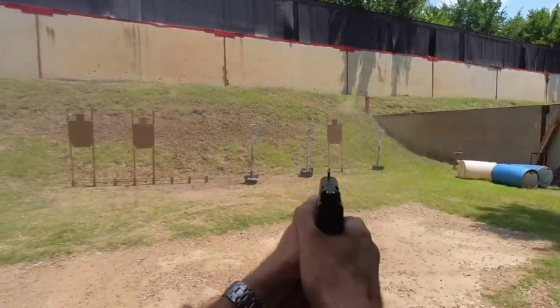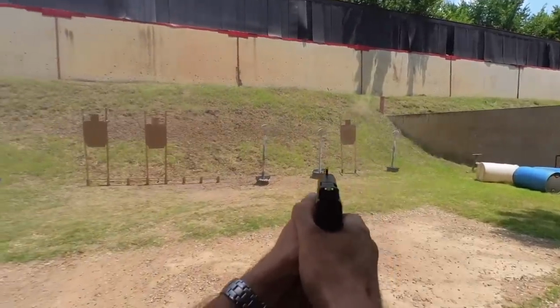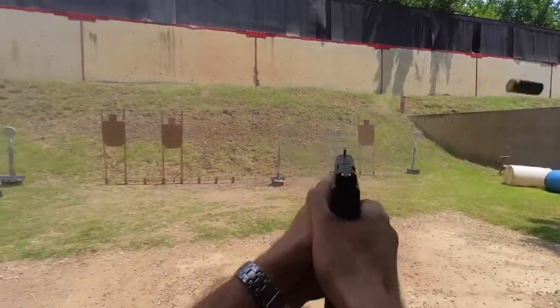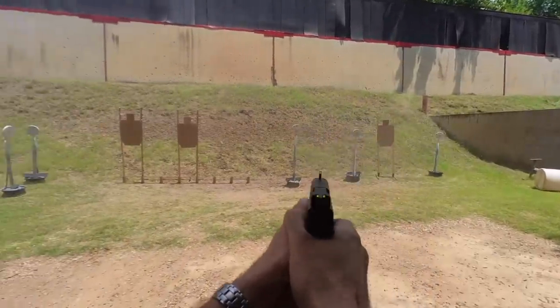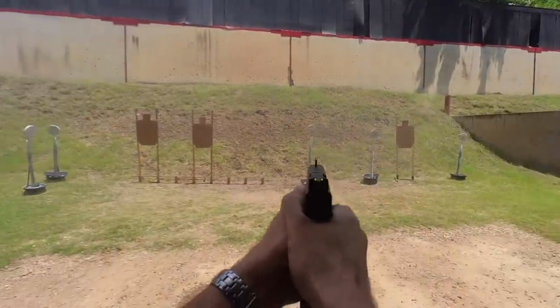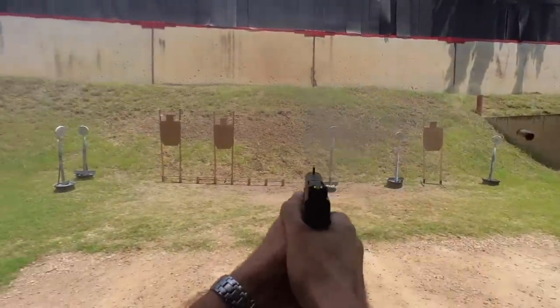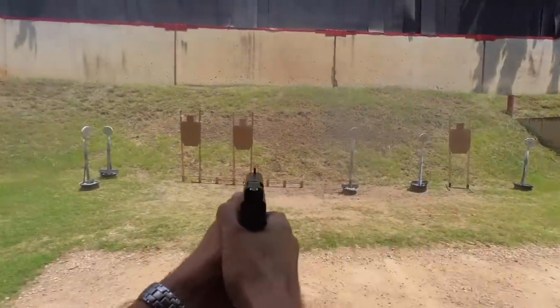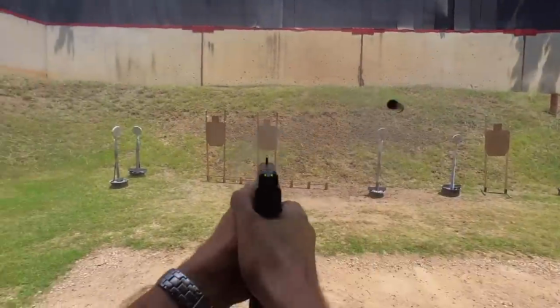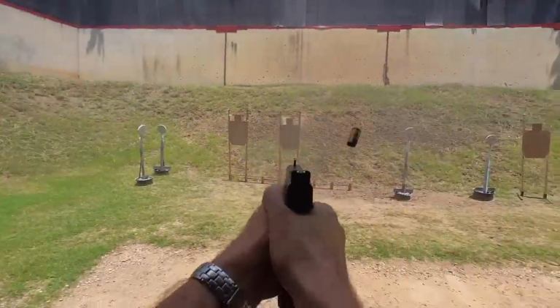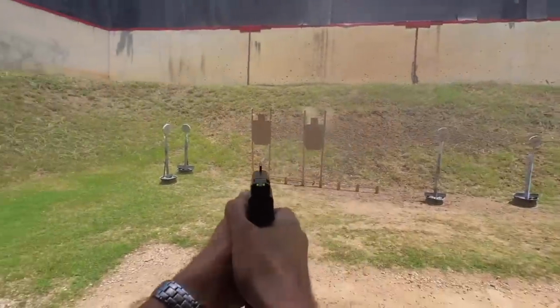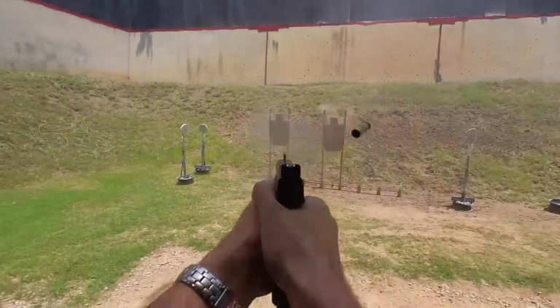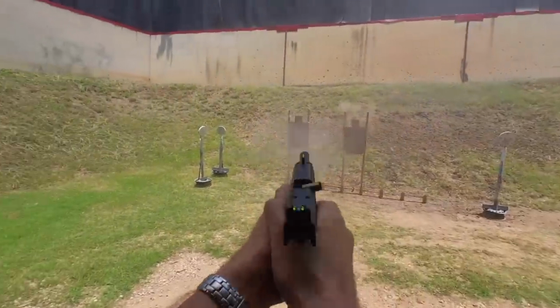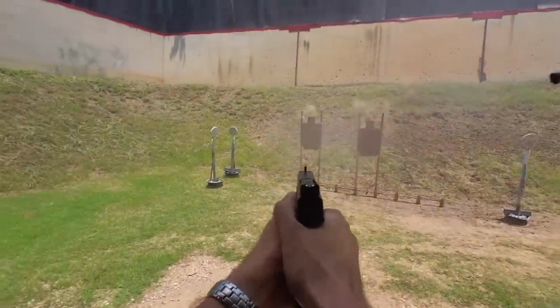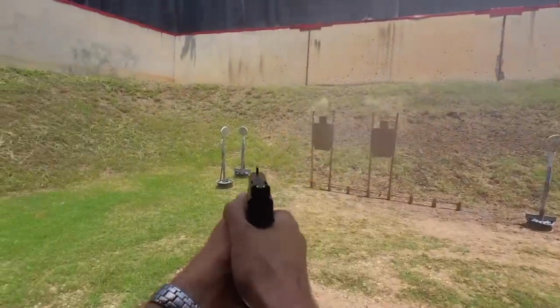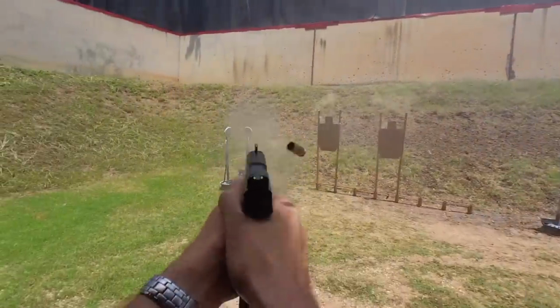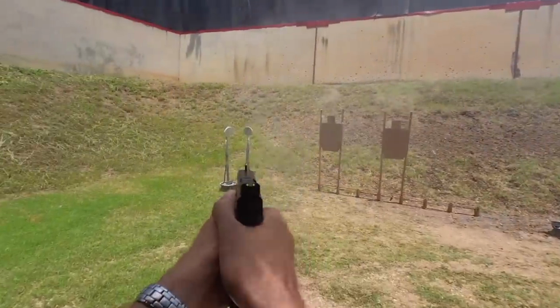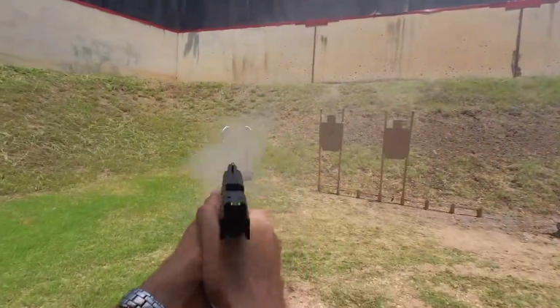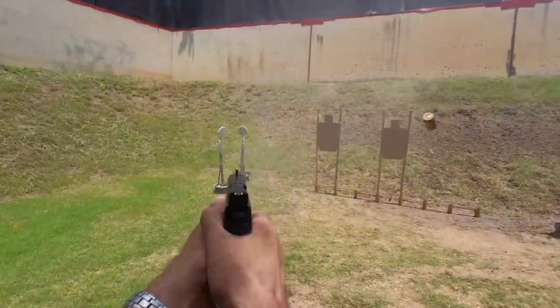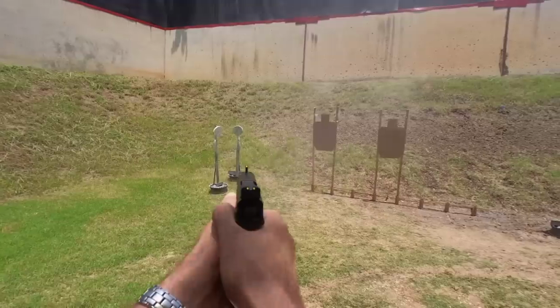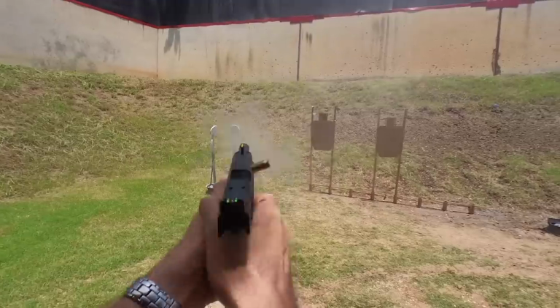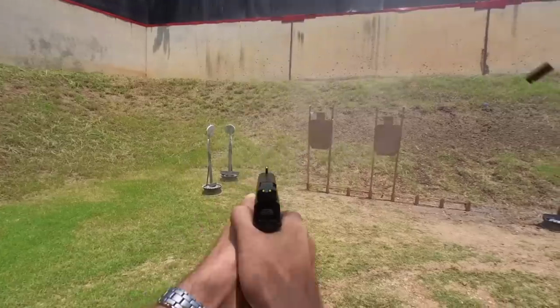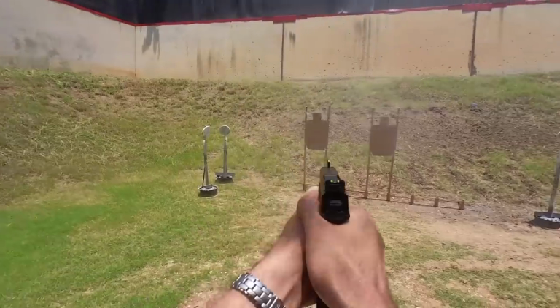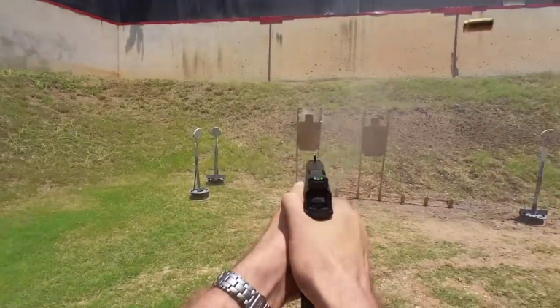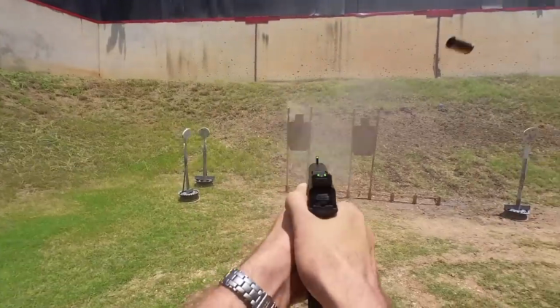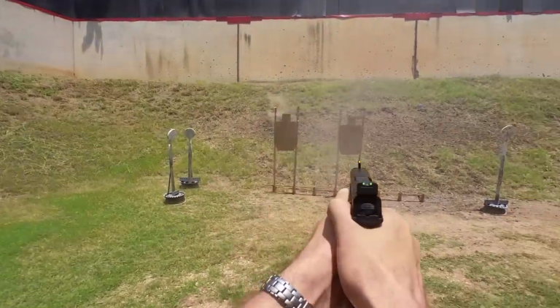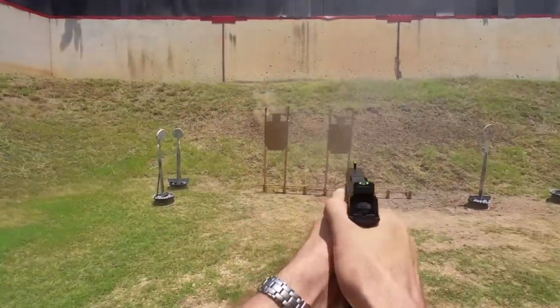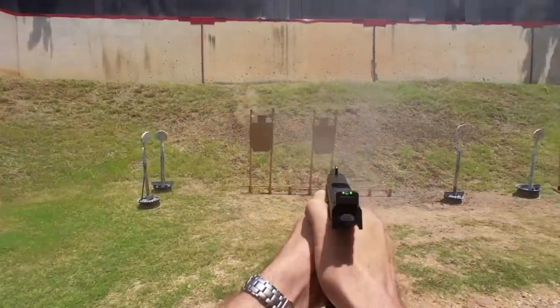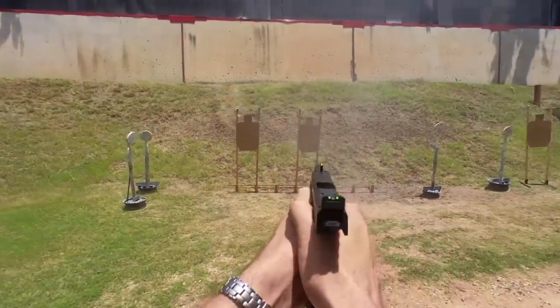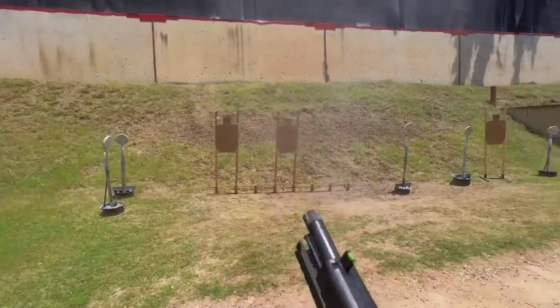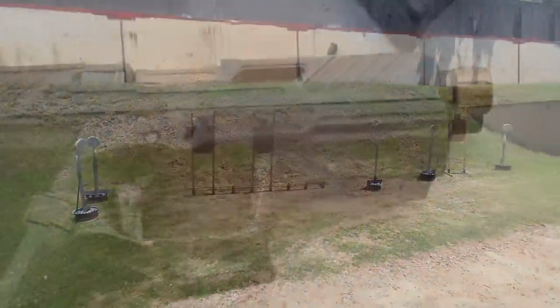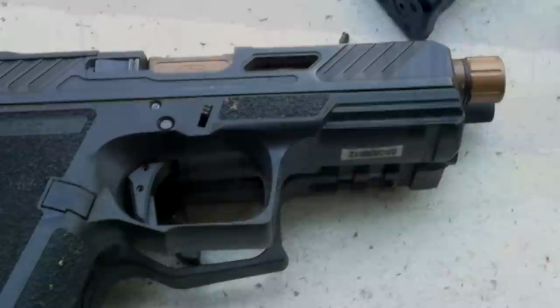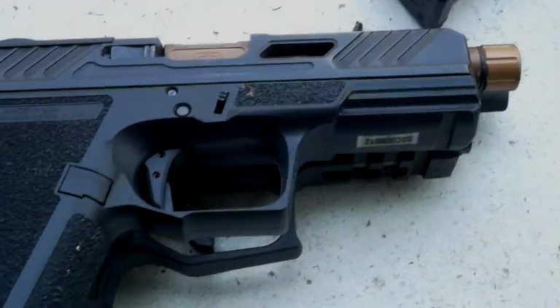So today we're going to be looking at an inexpensive Glock clone comparing it to a super premium Glock clone.